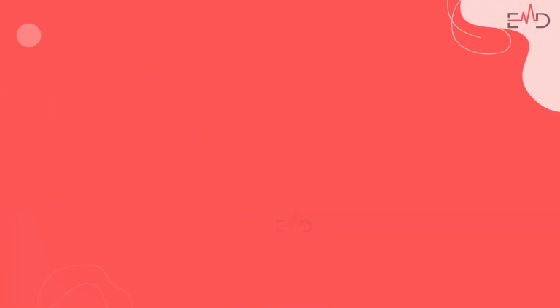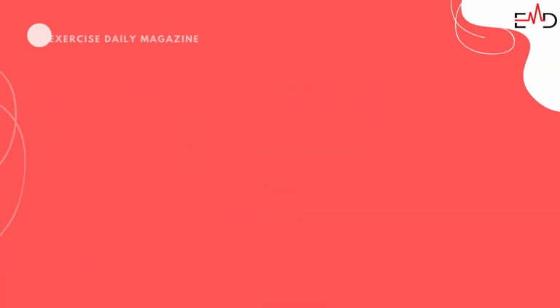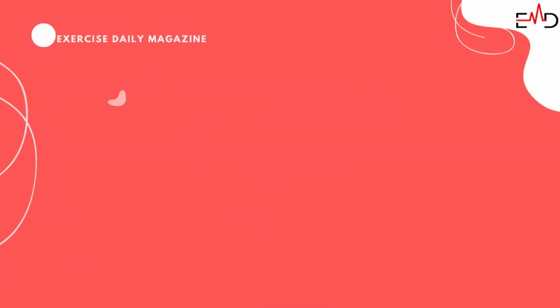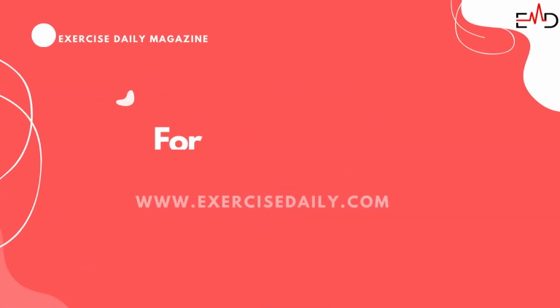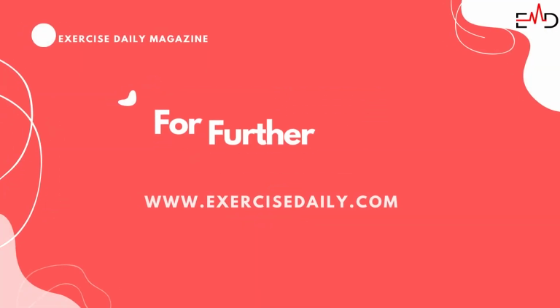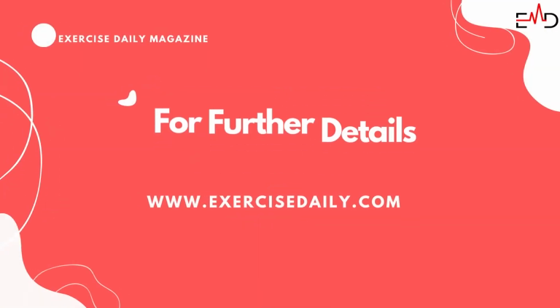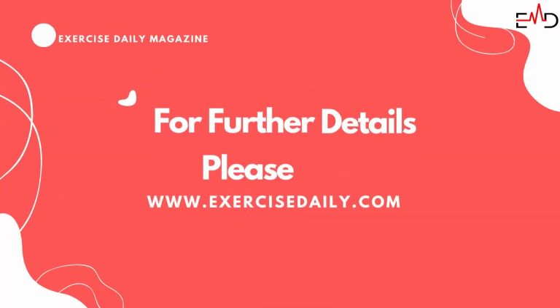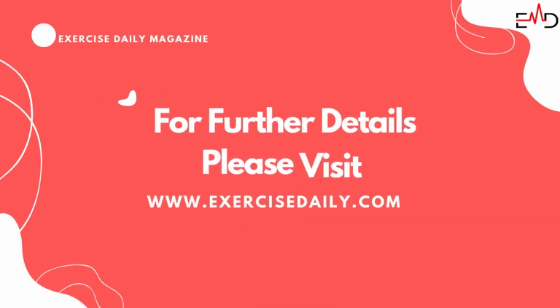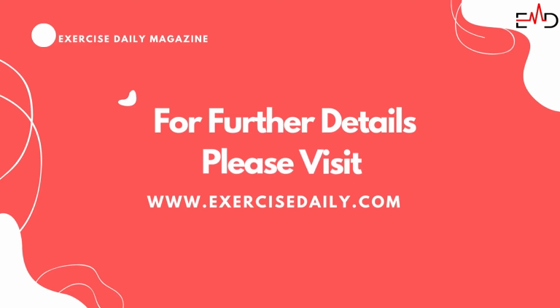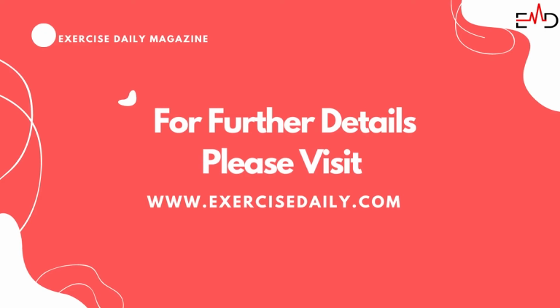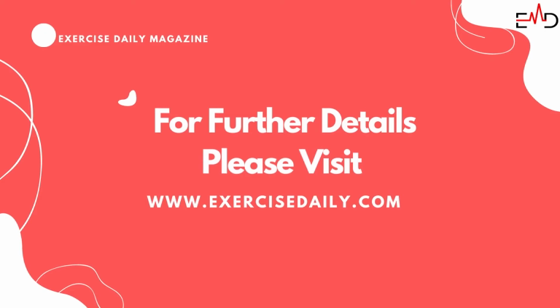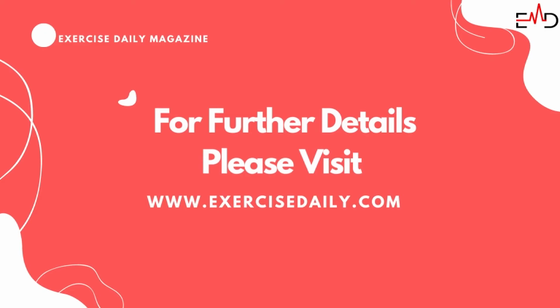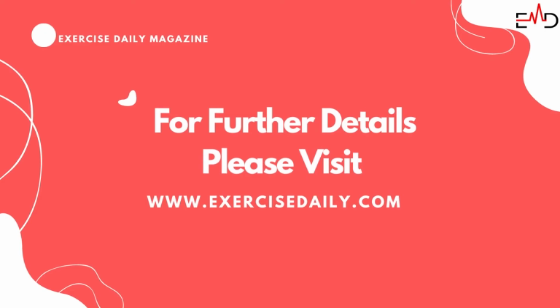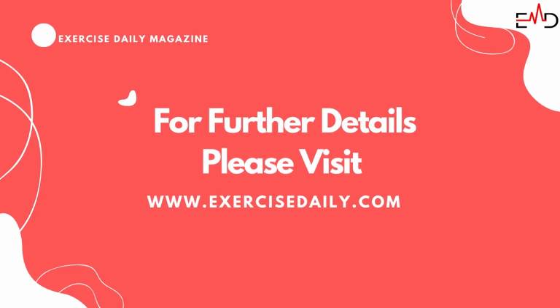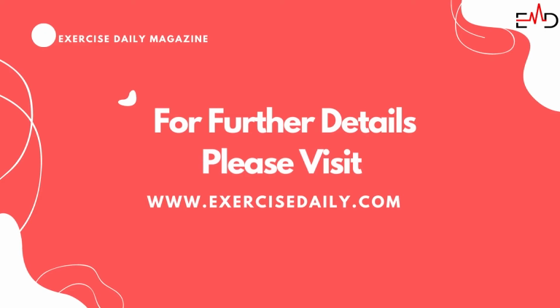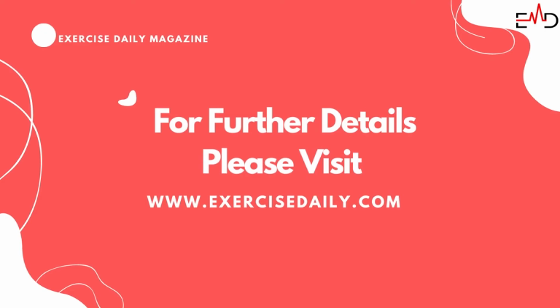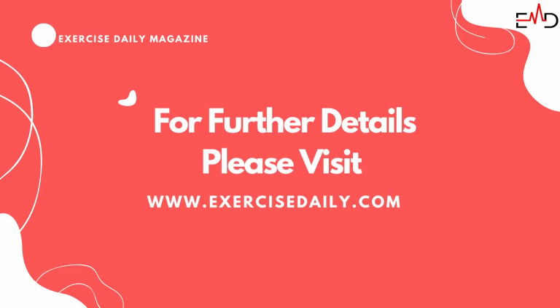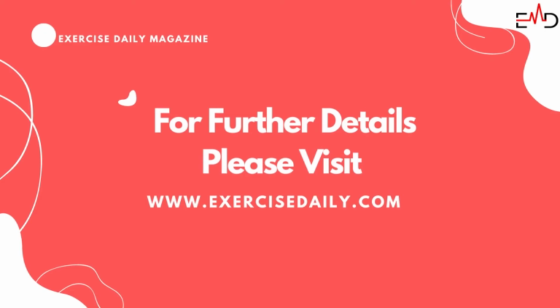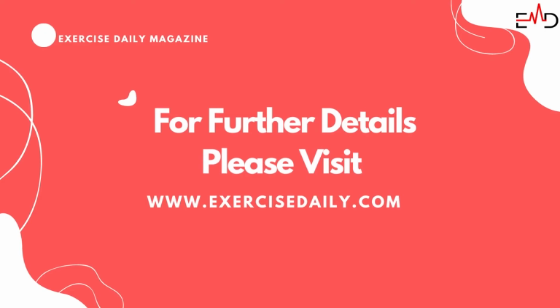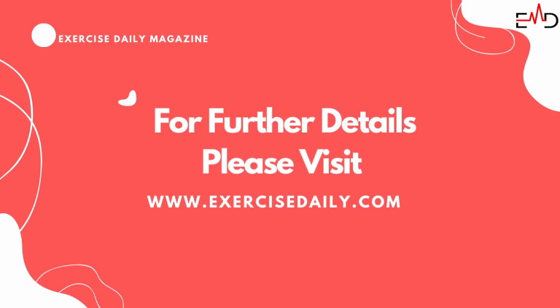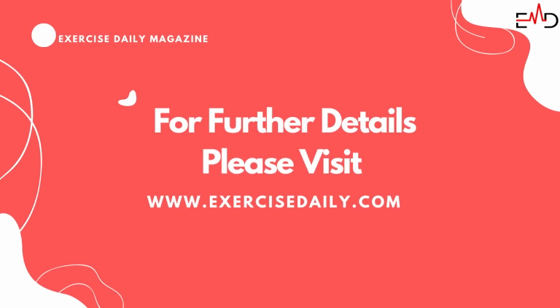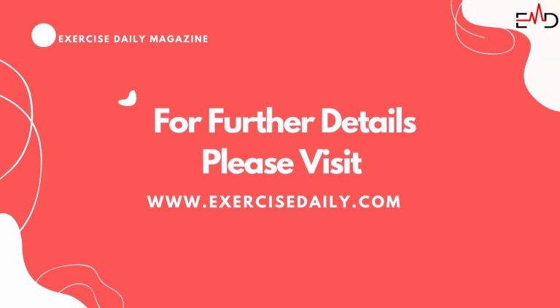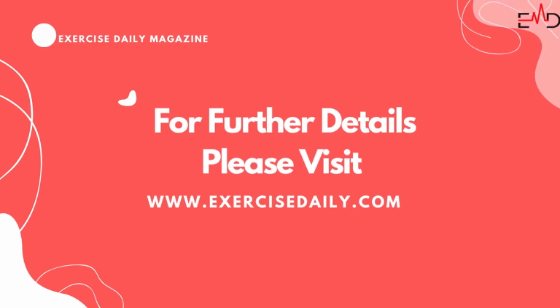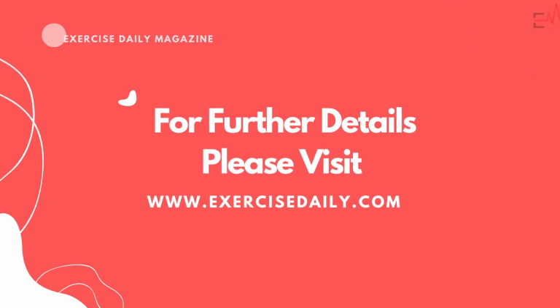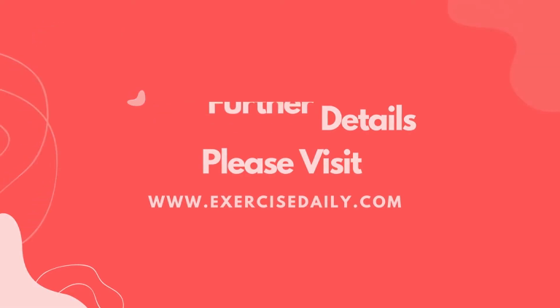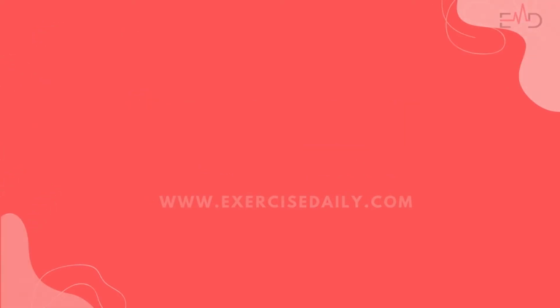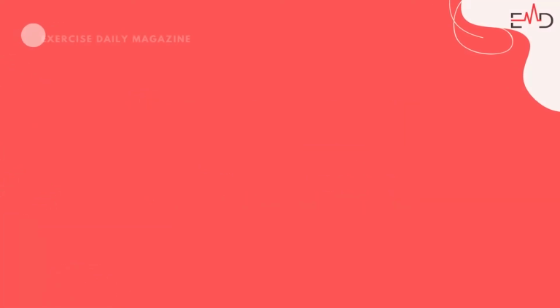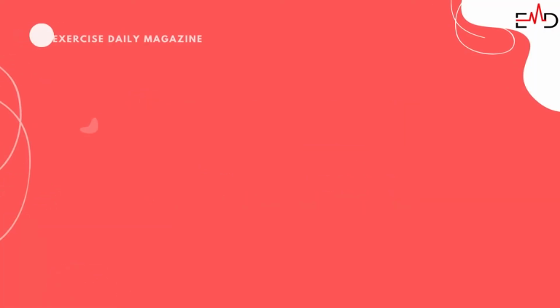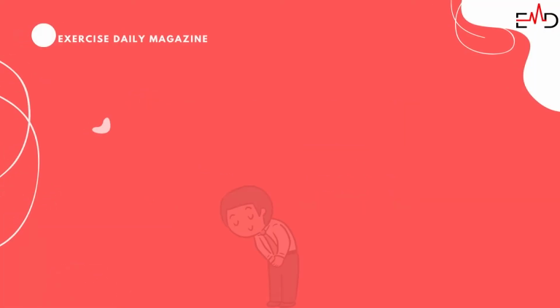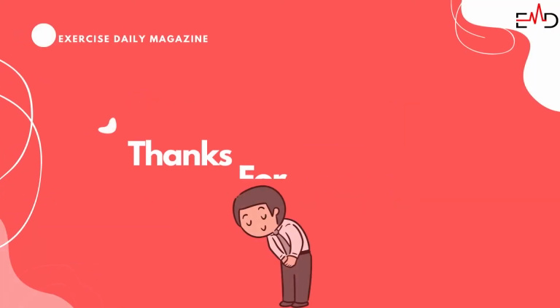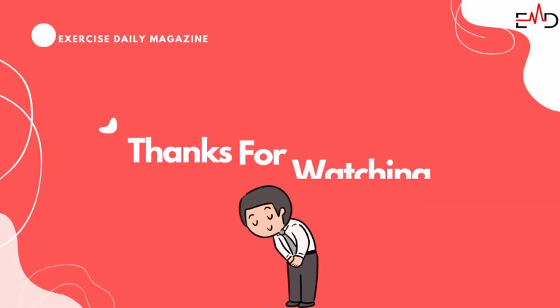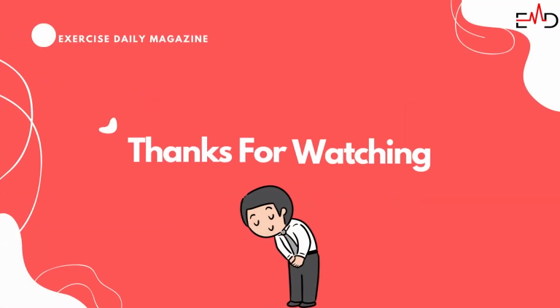For further details, please visit our website, exercisedaily.com. Thanks for watching.